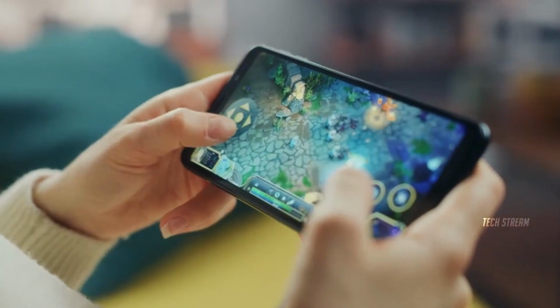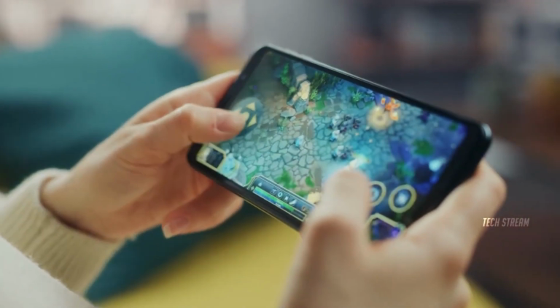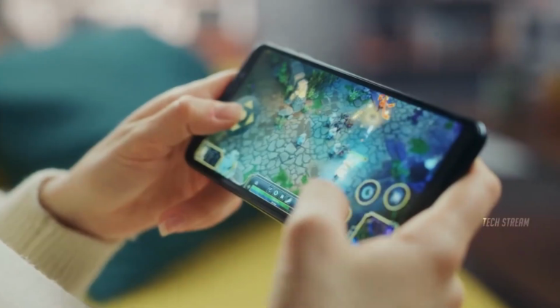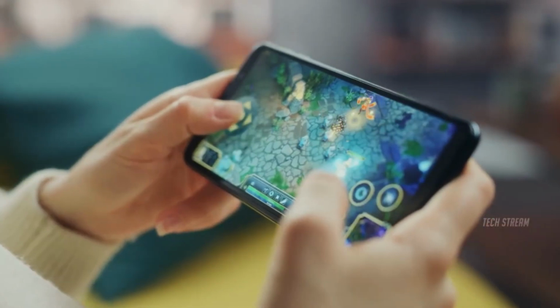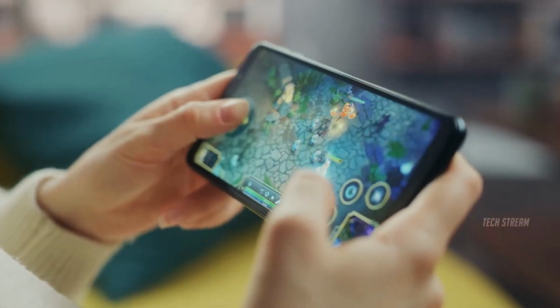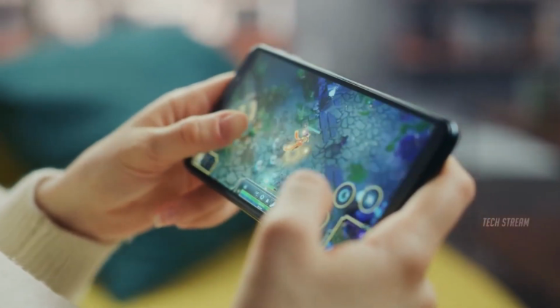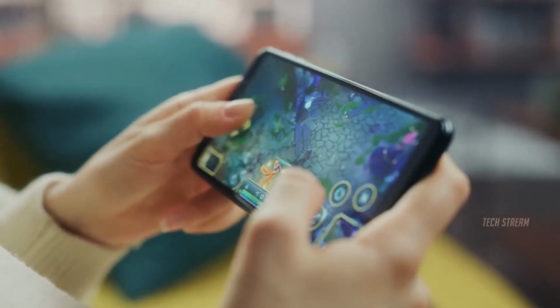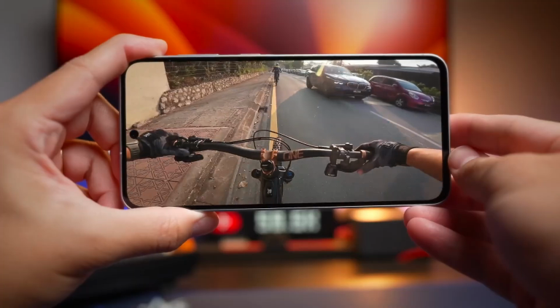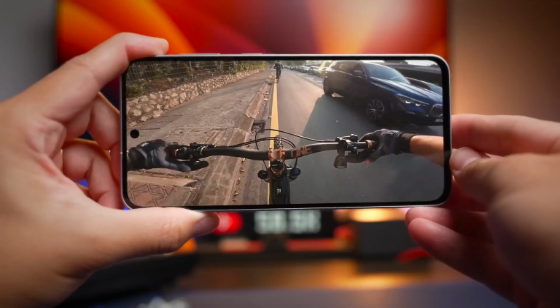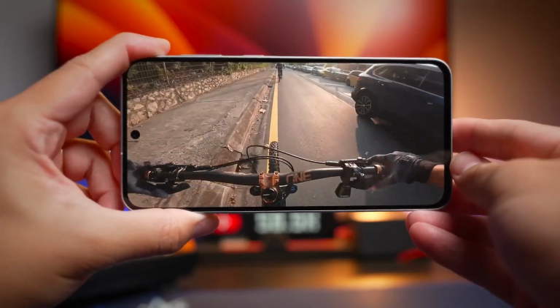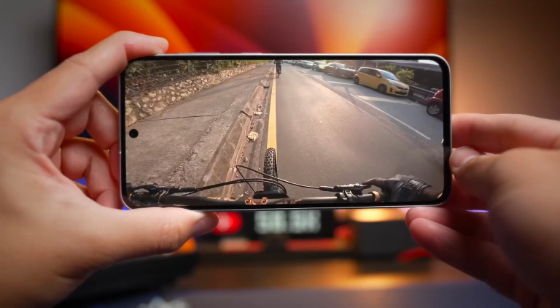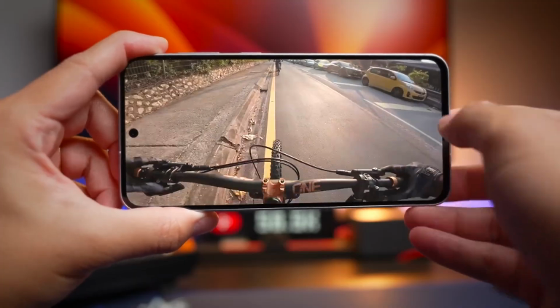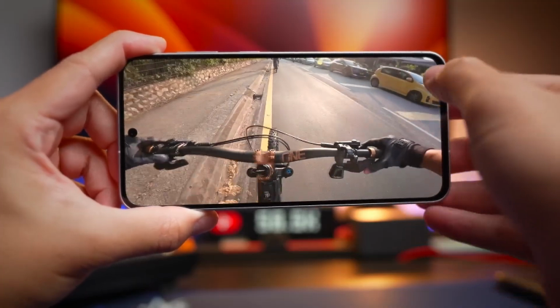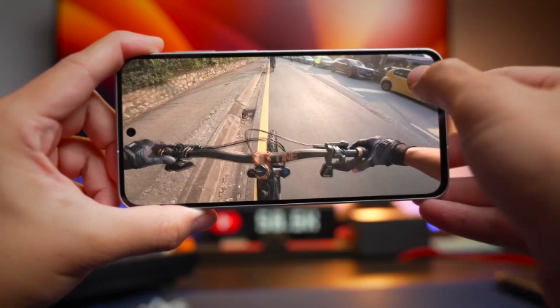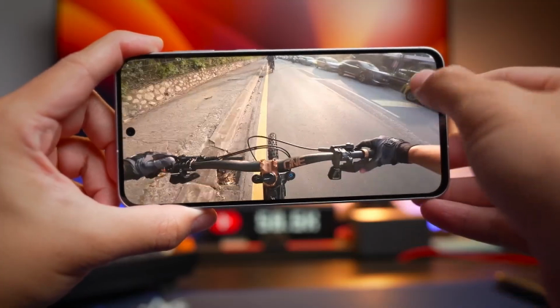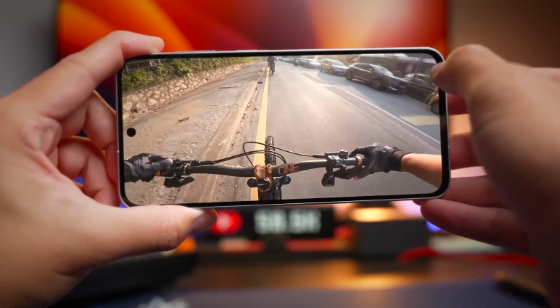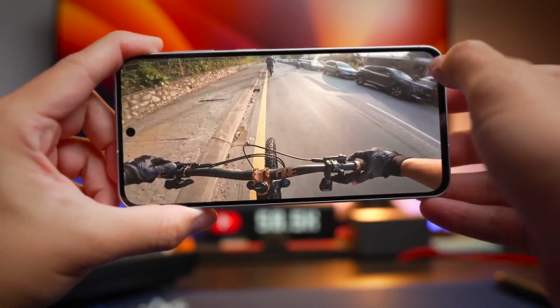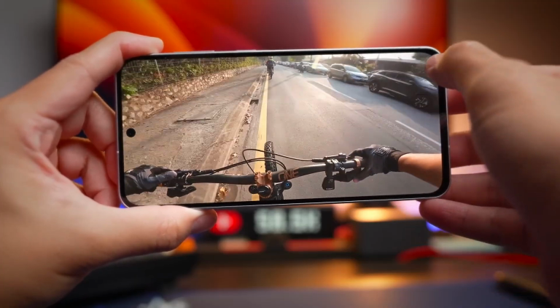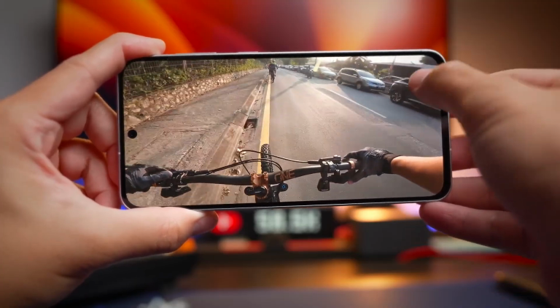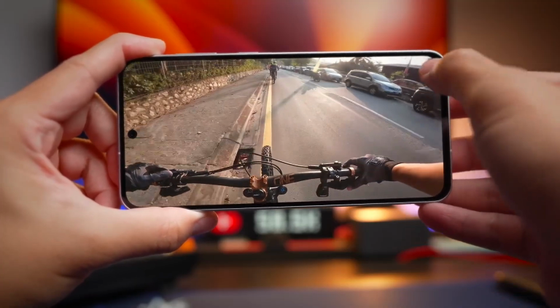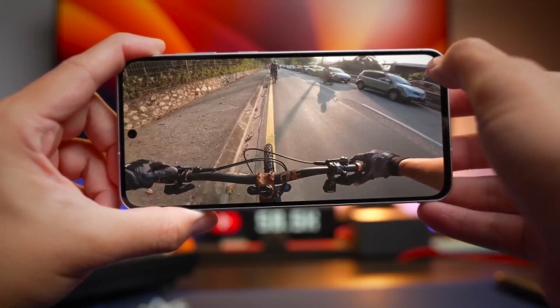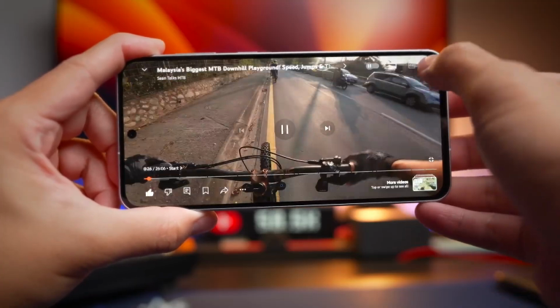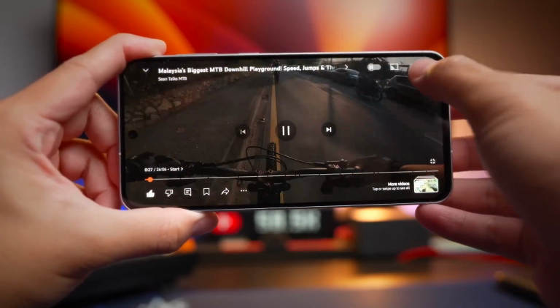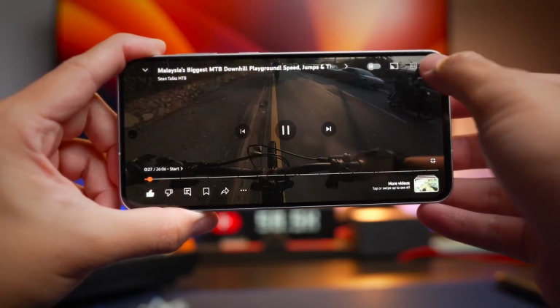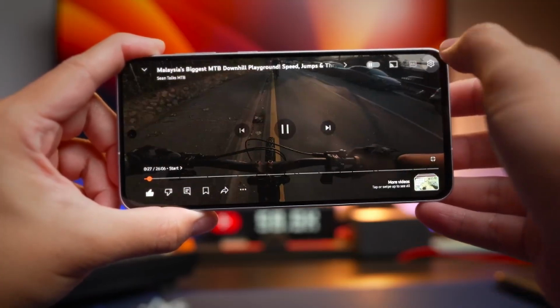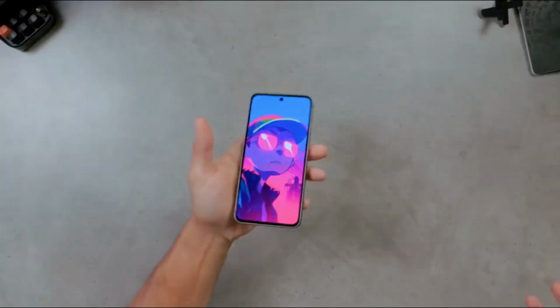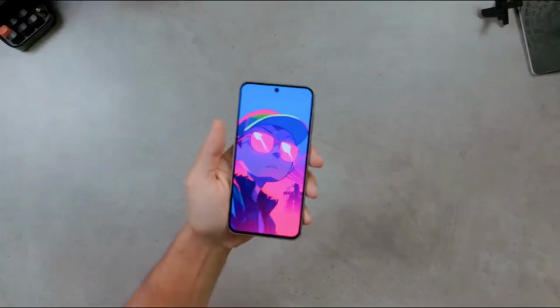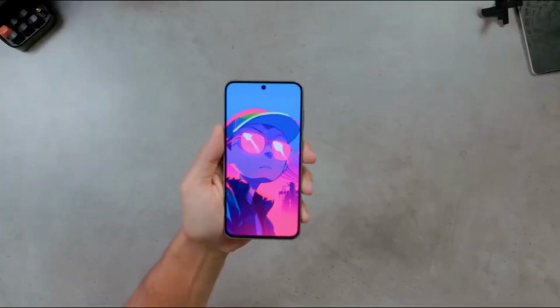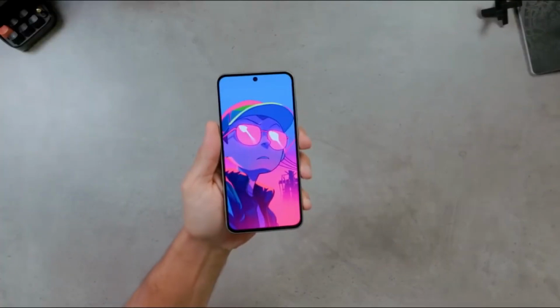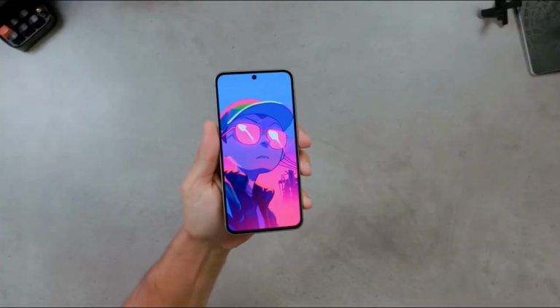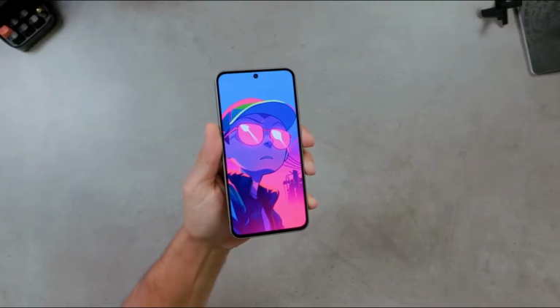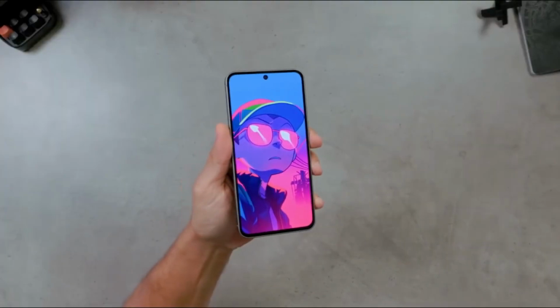The A37 mirrors the main camera but keeps secondary sensors simpler — 8MP ultrawide, 5MP macro, and 12MP selfie camera. Even so, it's a massive upgrade over the A36 and could redefine what mid-range photography looks like in 2026.